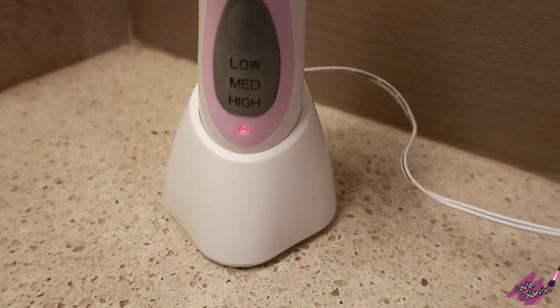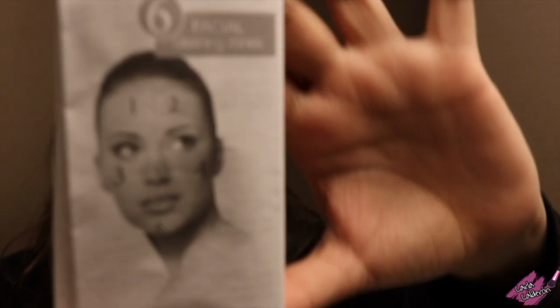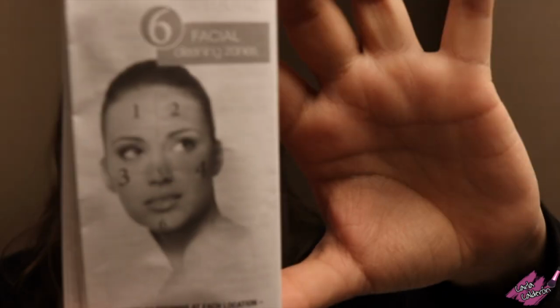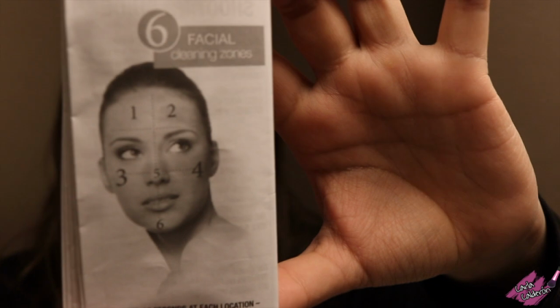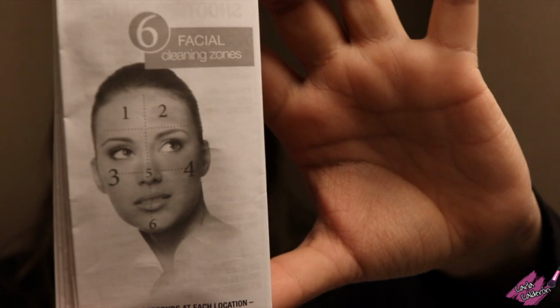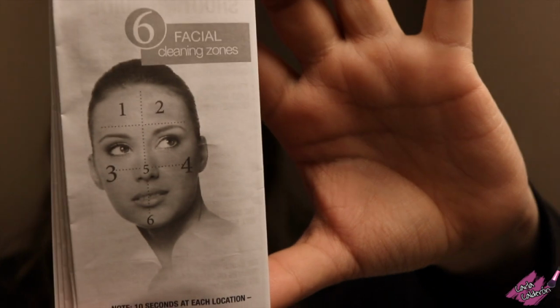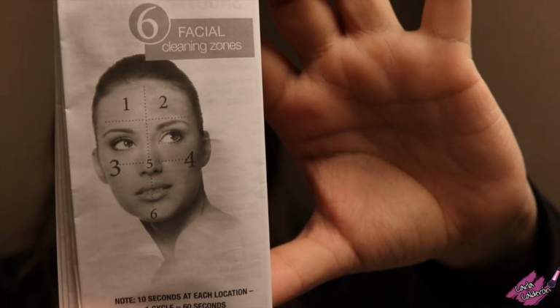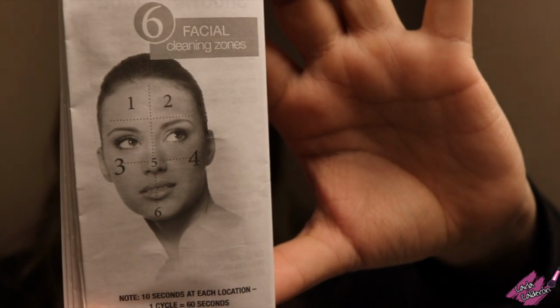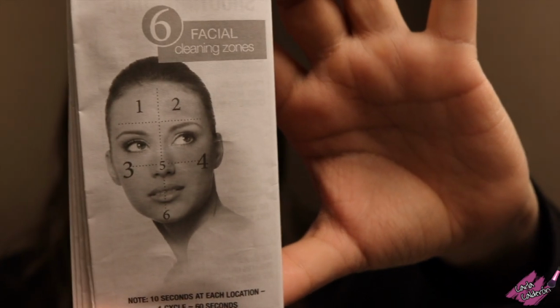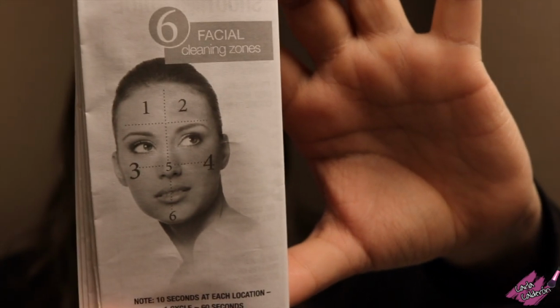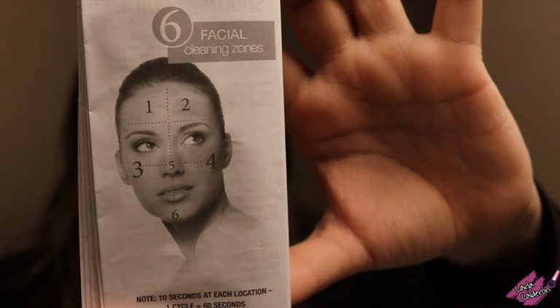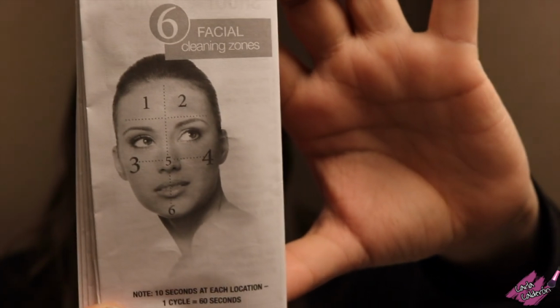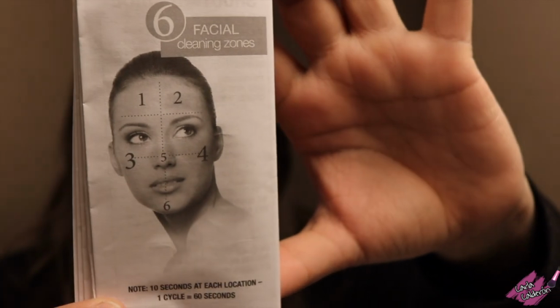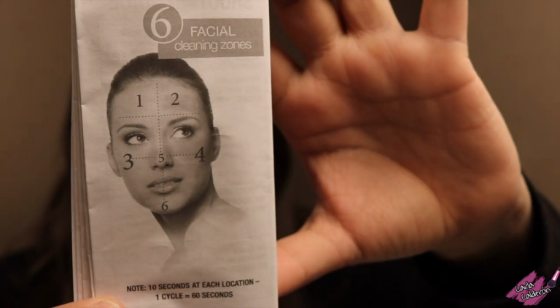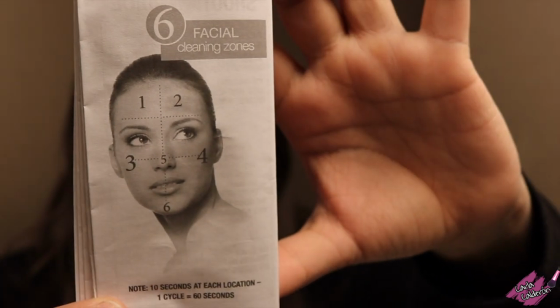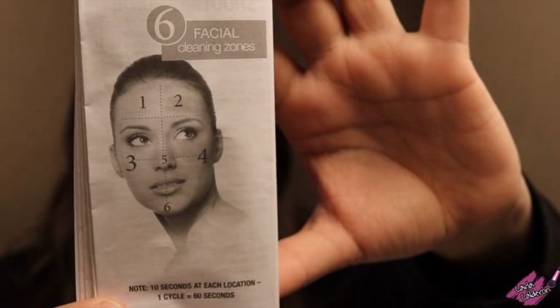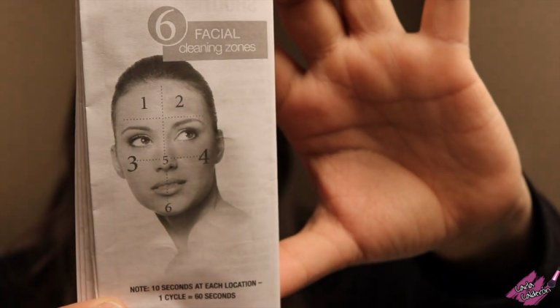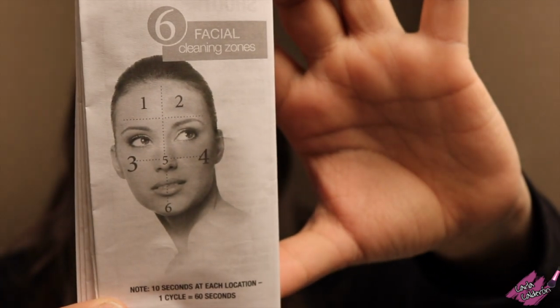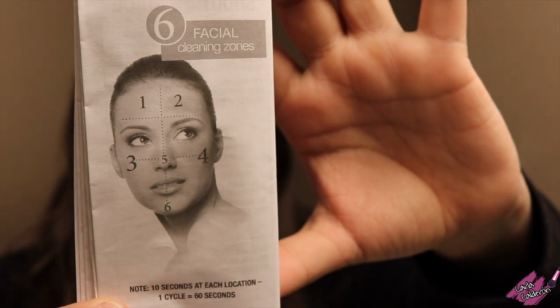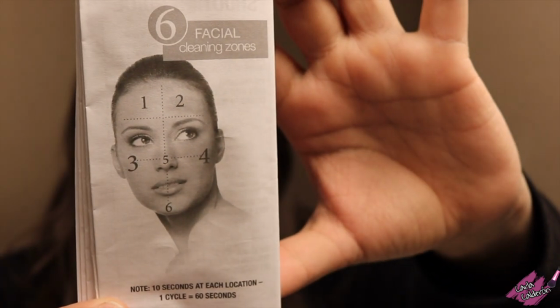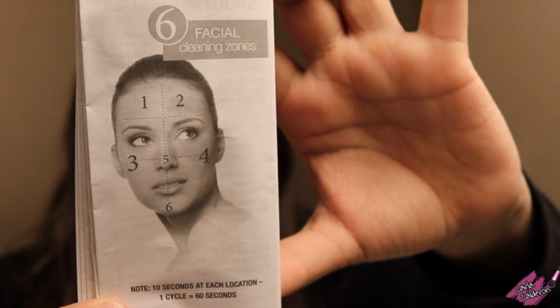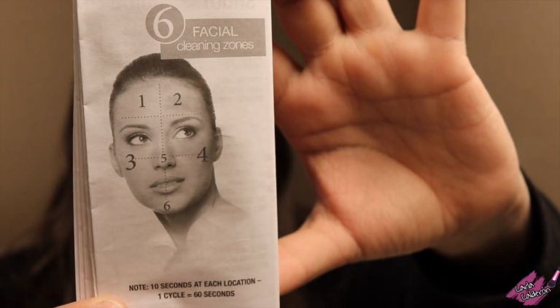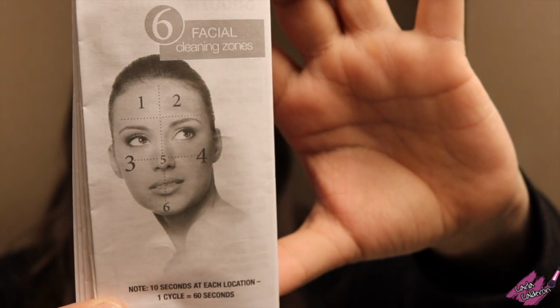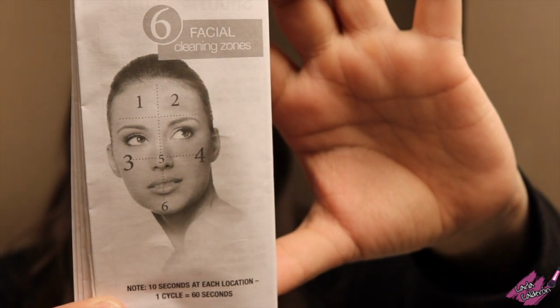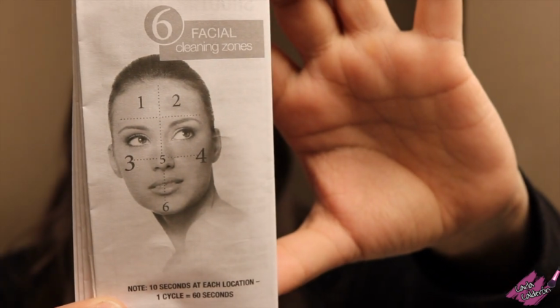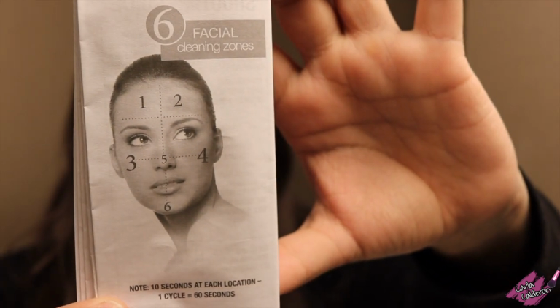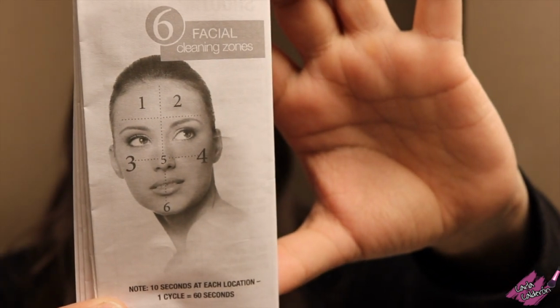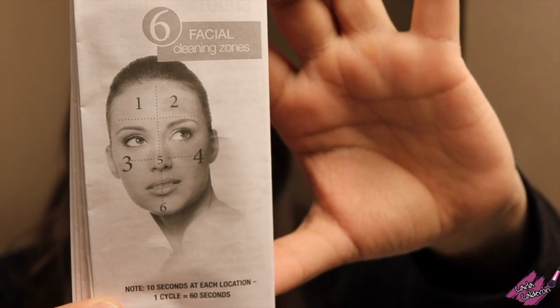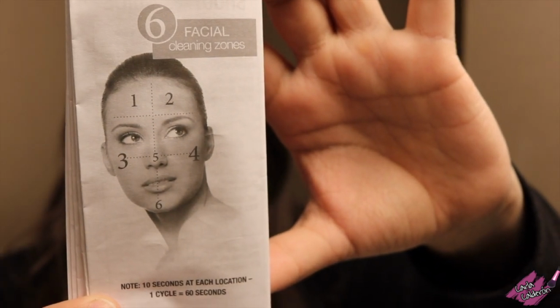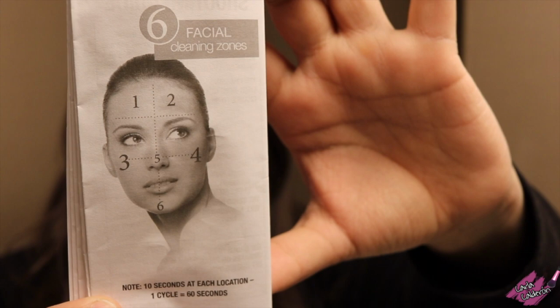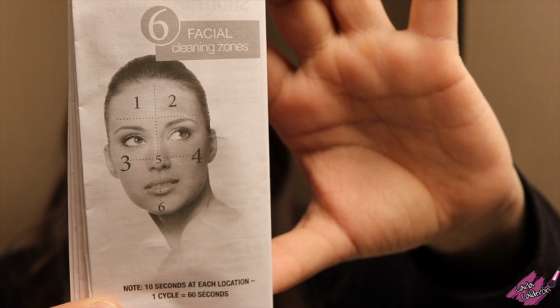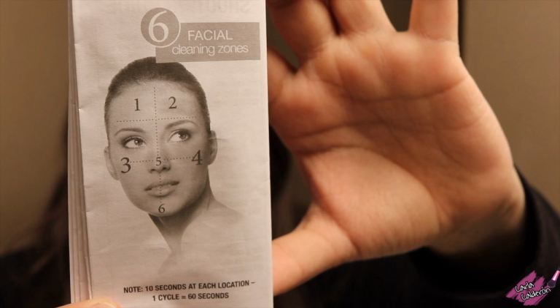You may want to pause the video here since you'll want to see the six different cleaning zones that they recommend you follow.